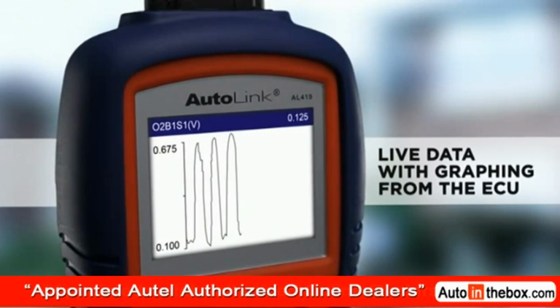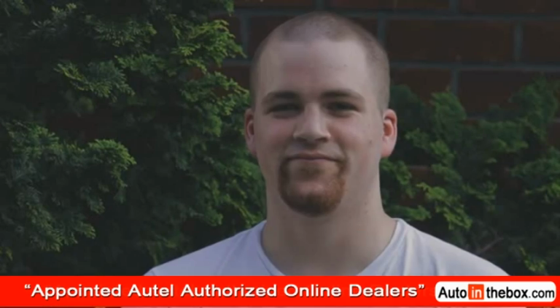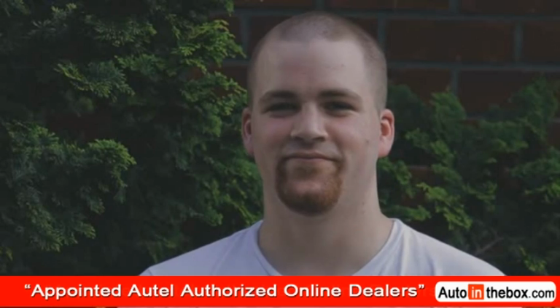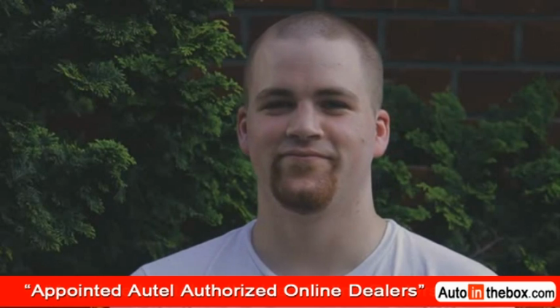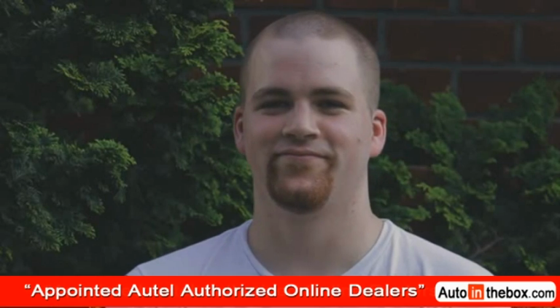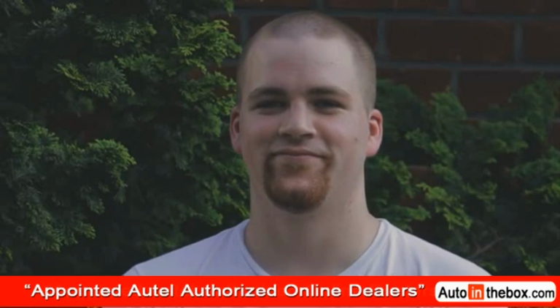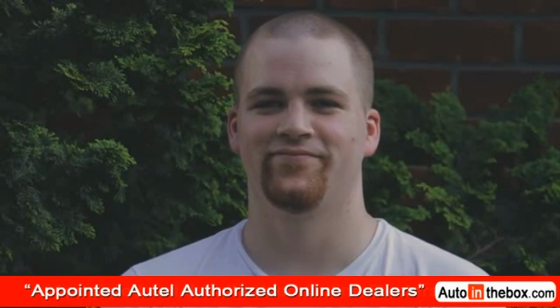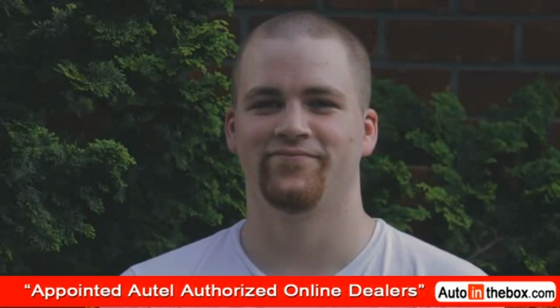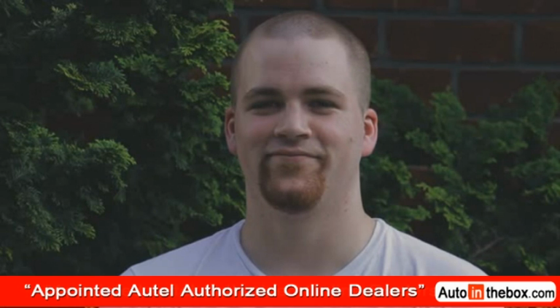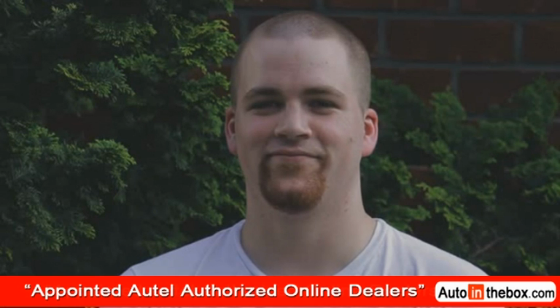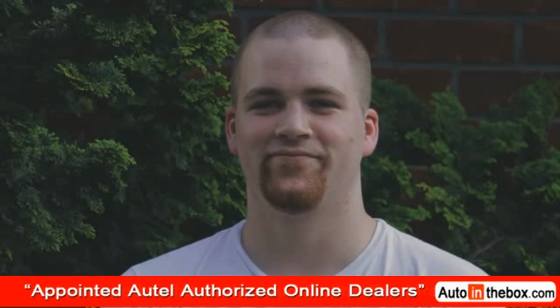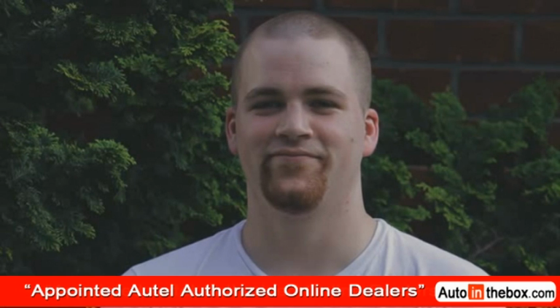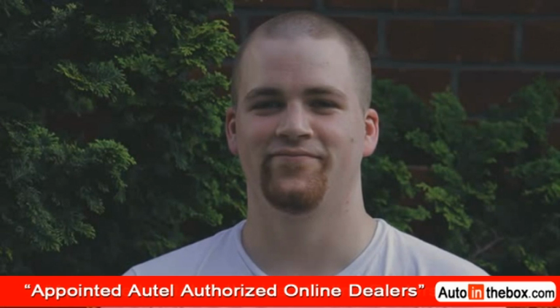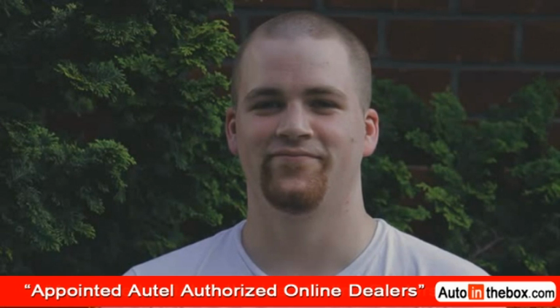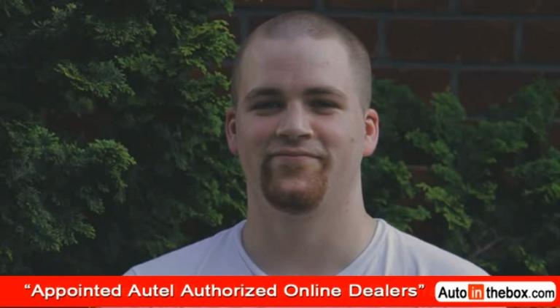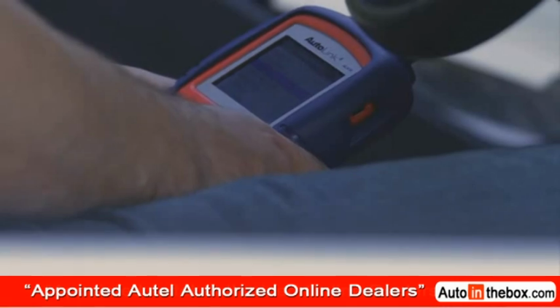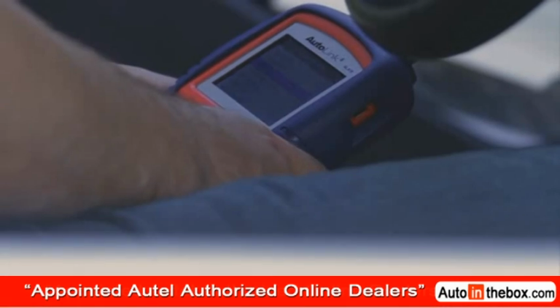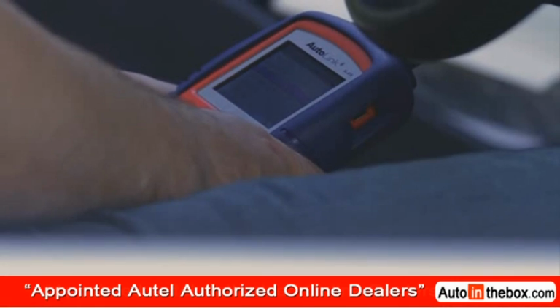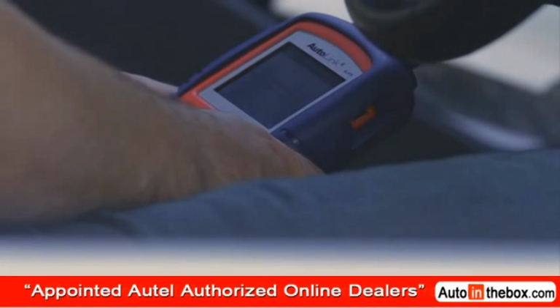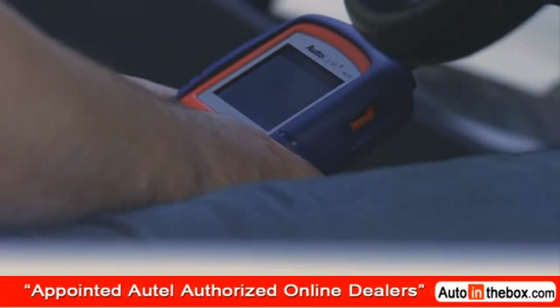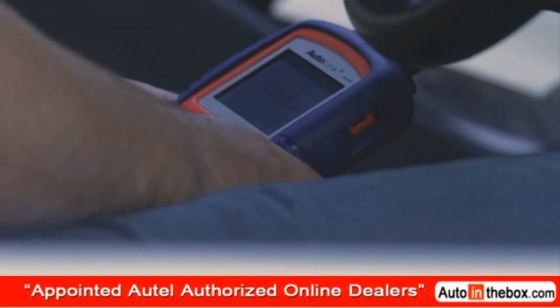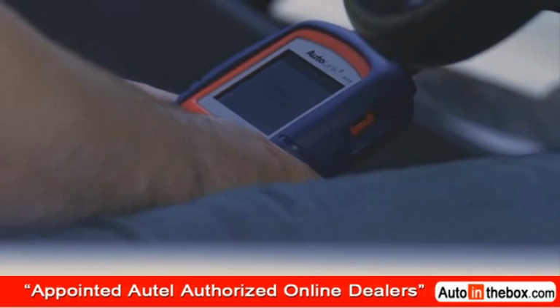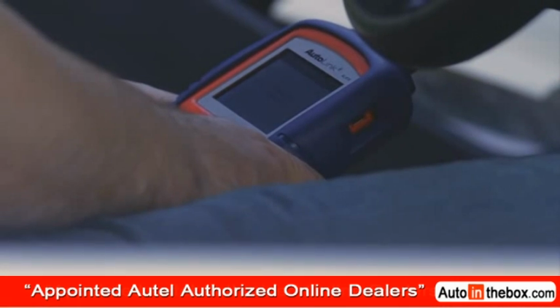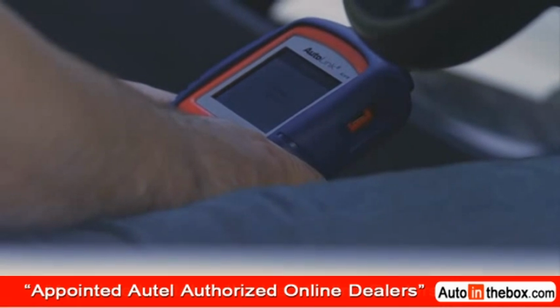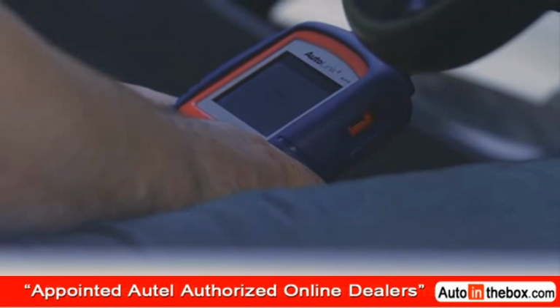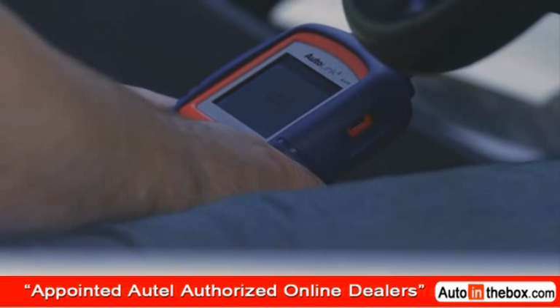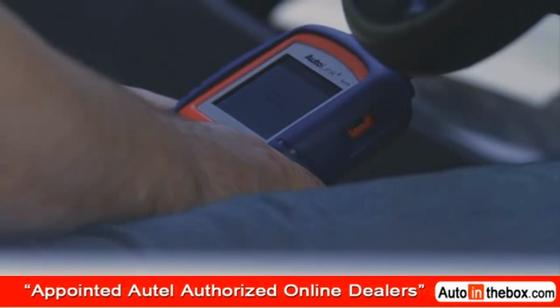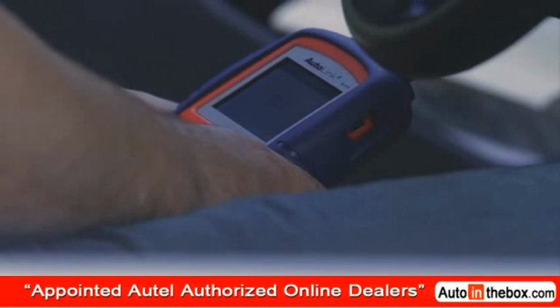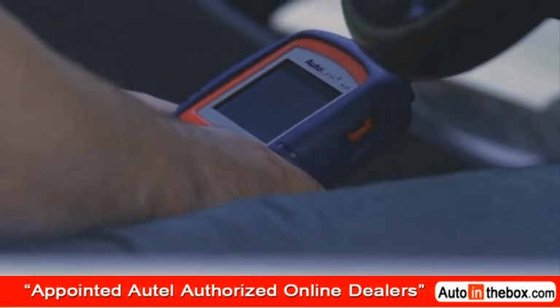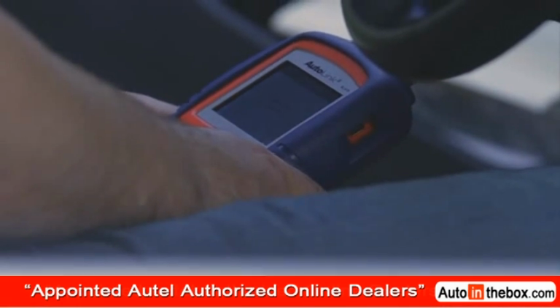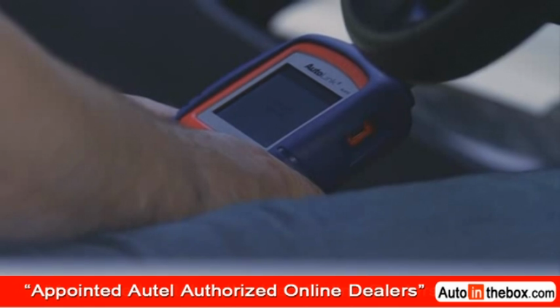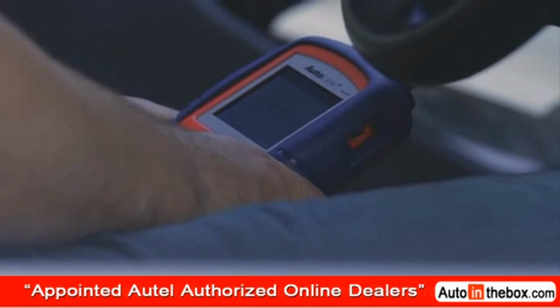I chose the AL419 because it was reliable, inexpensive compared to all the other competitors, and had such a great array of features.